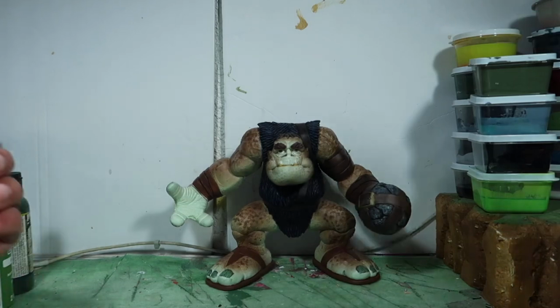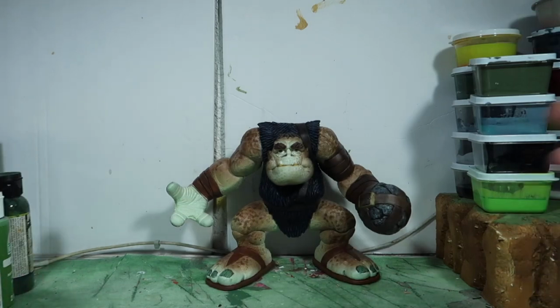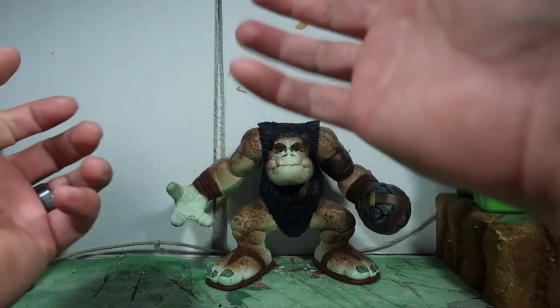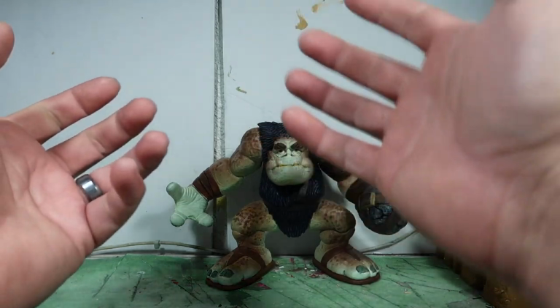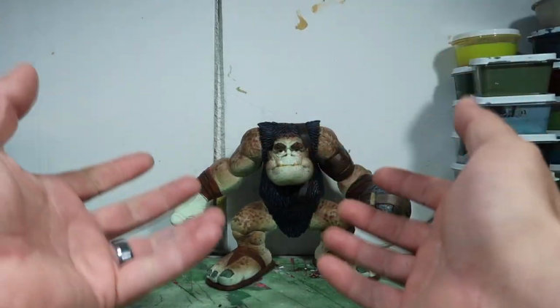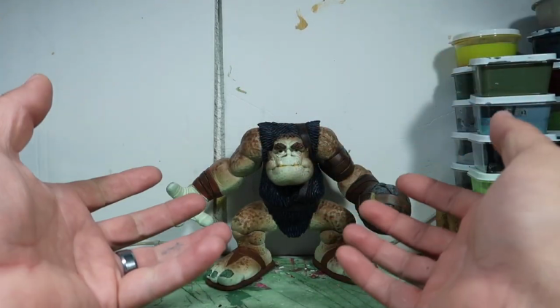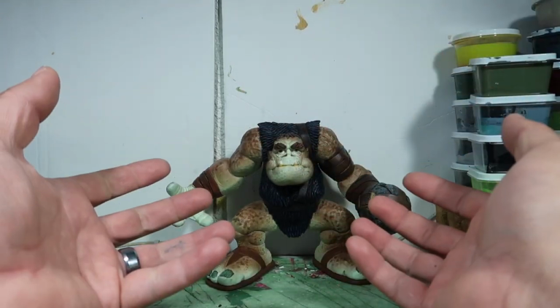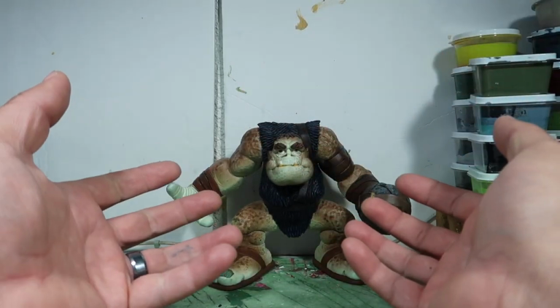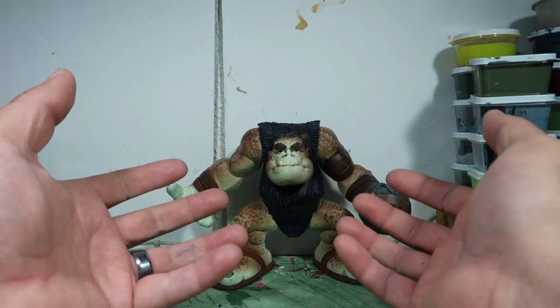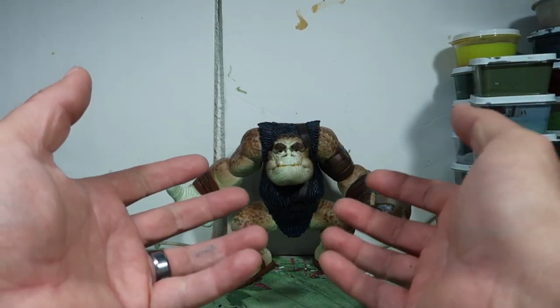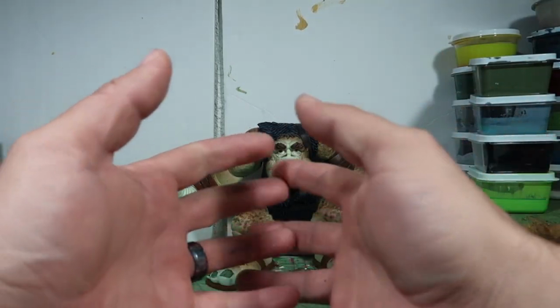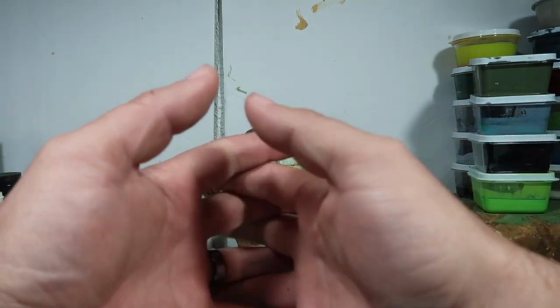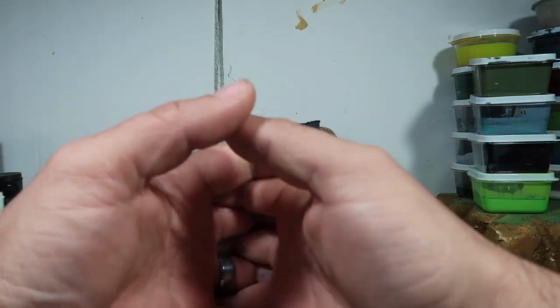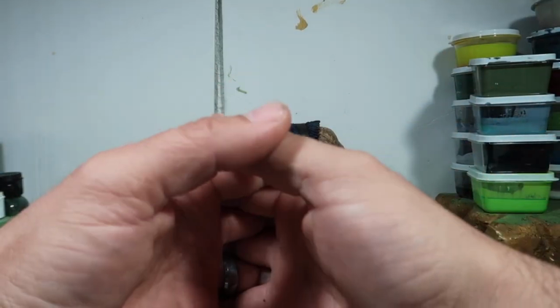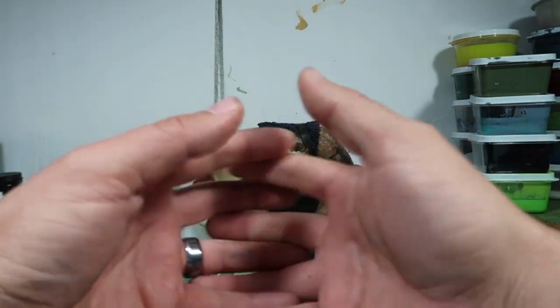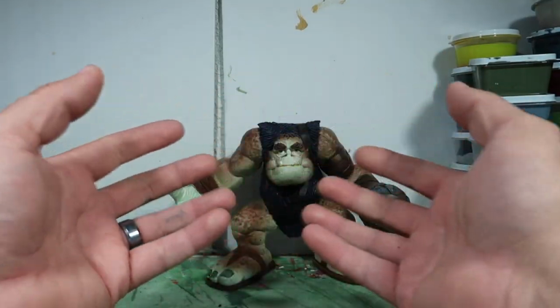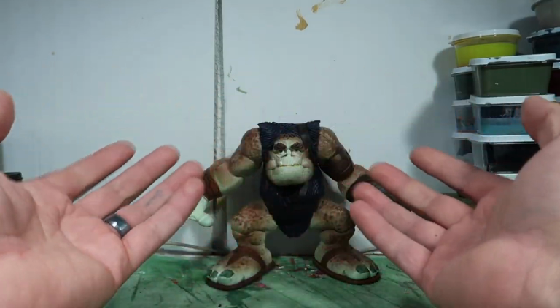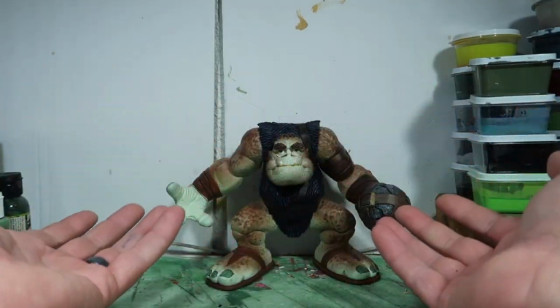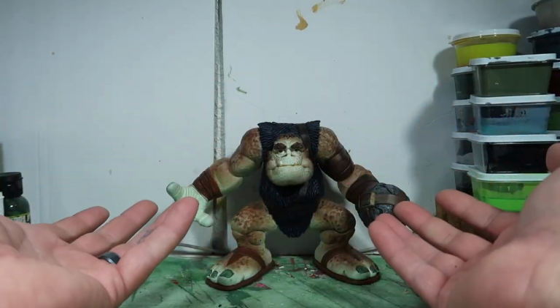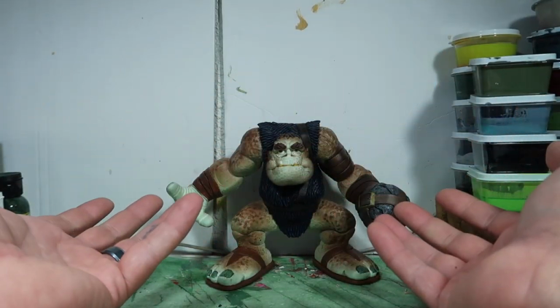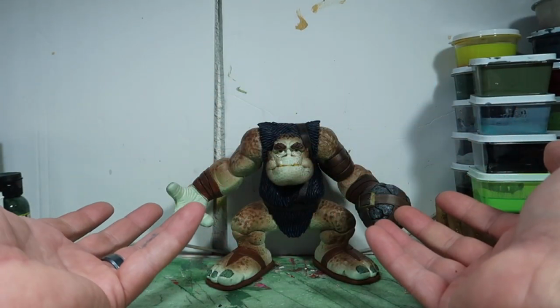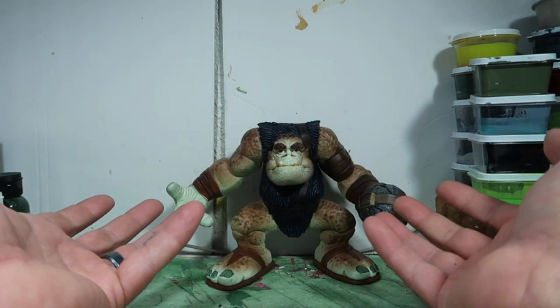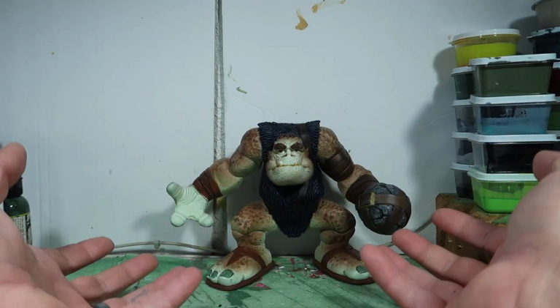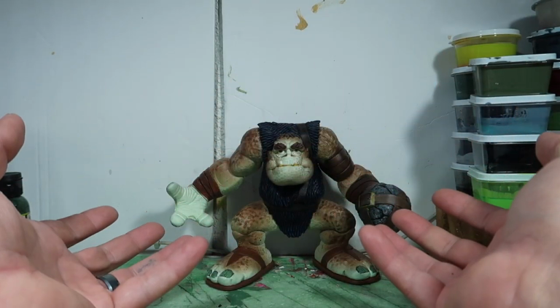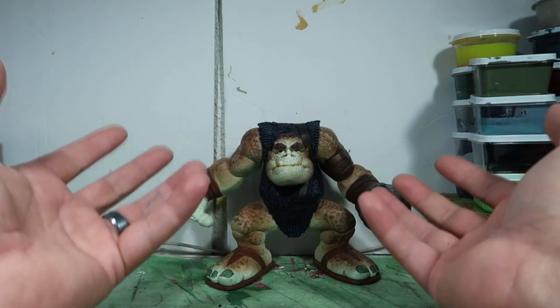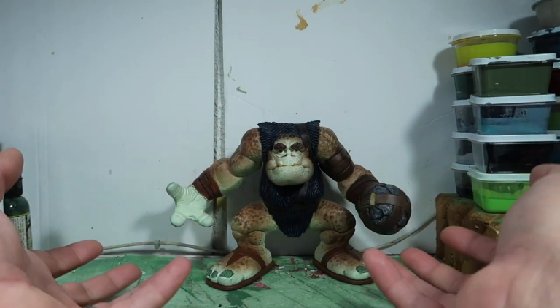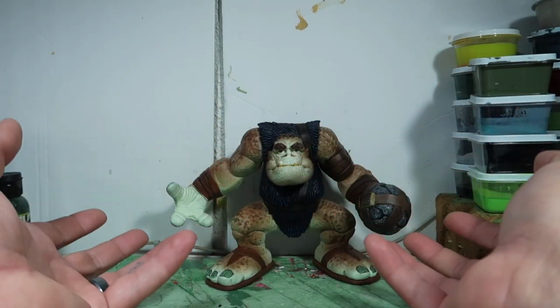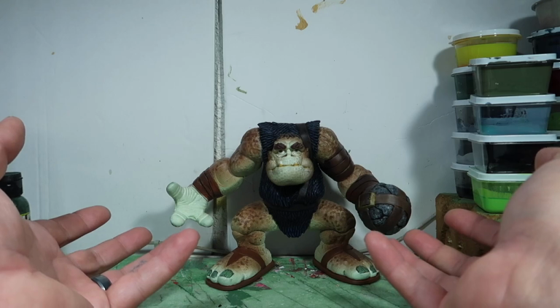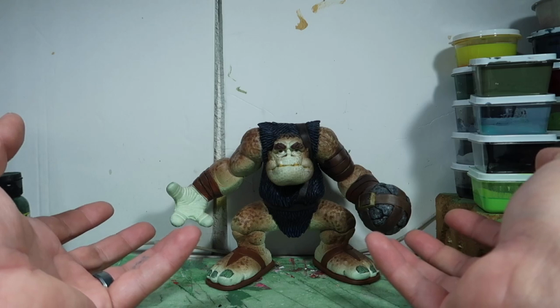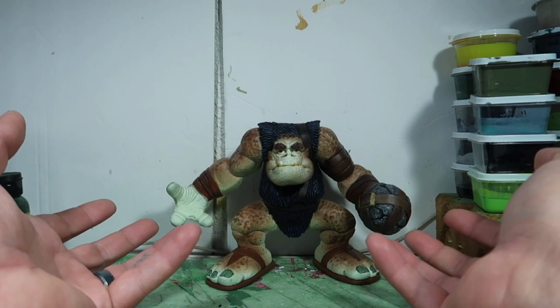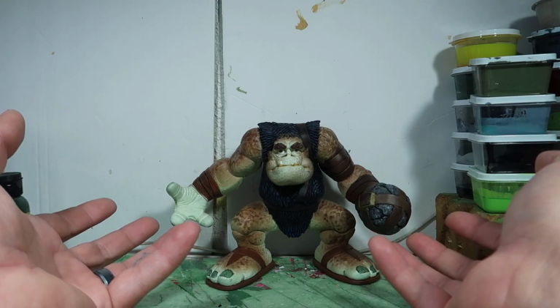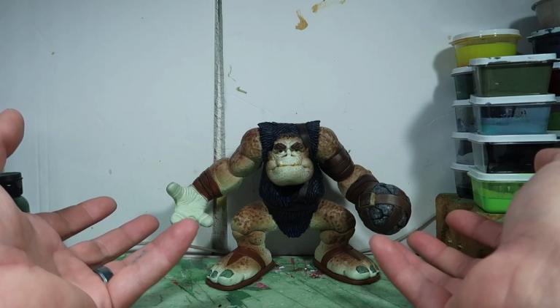Hey guys, welcome to another episode of Recreating. Today we have another custom review, so stay tuned.